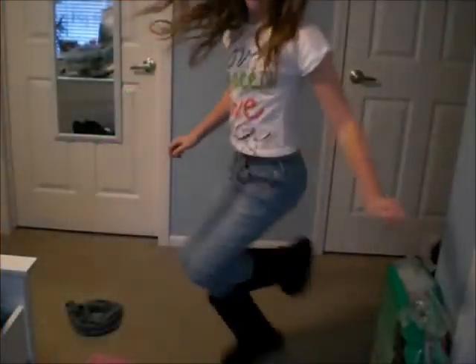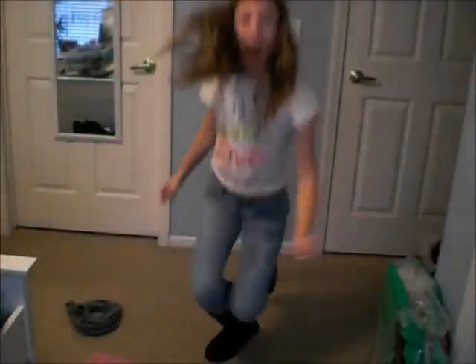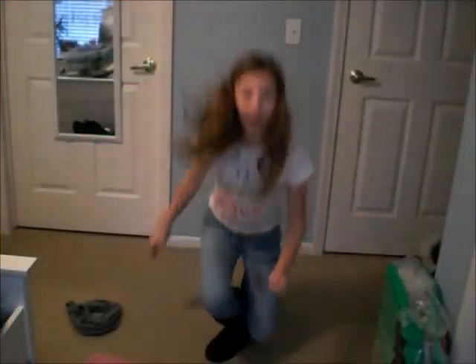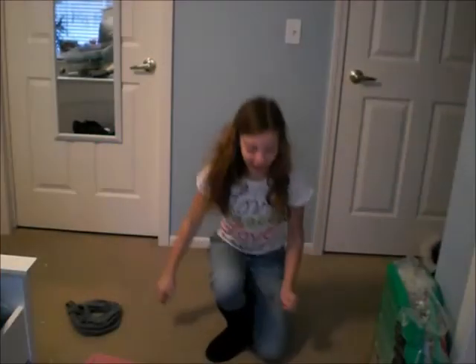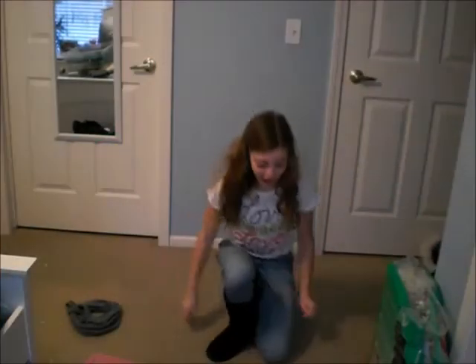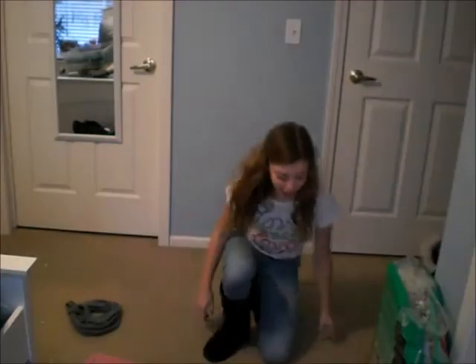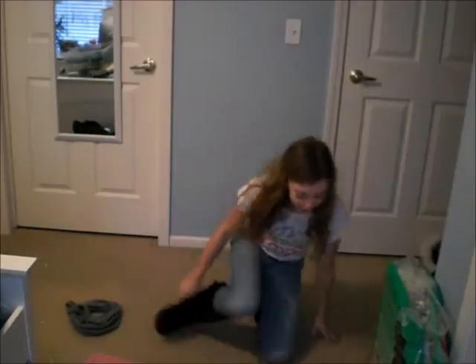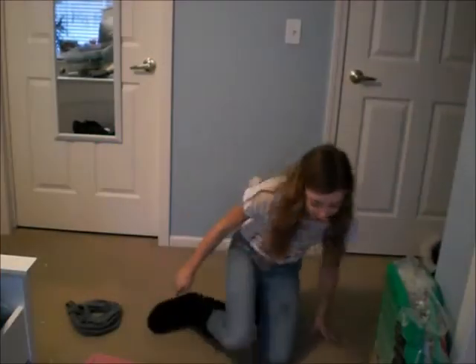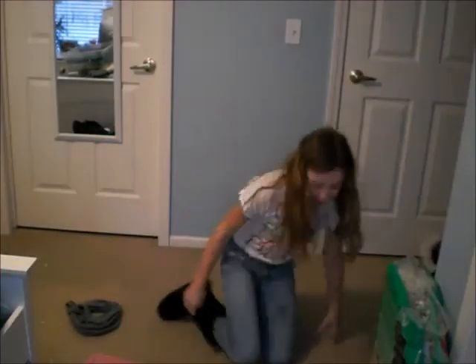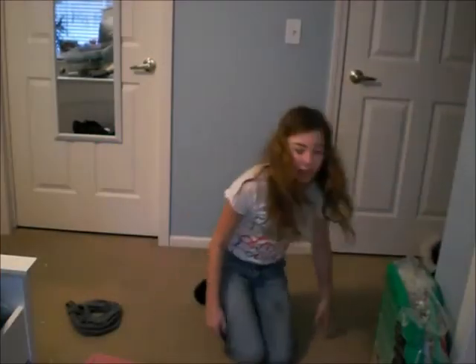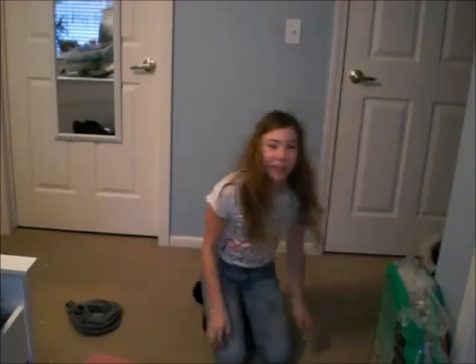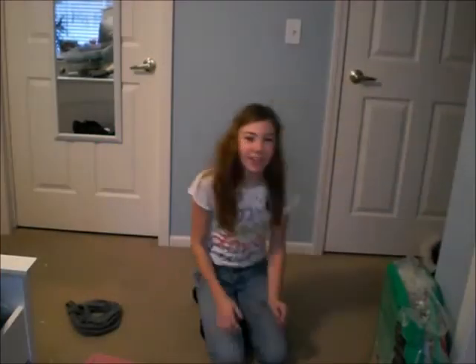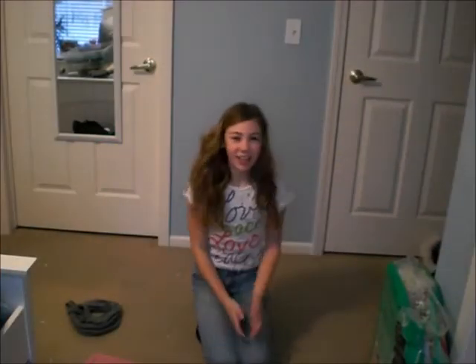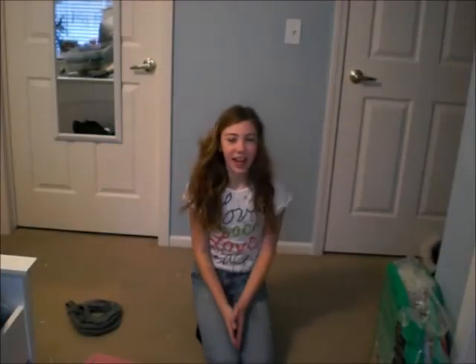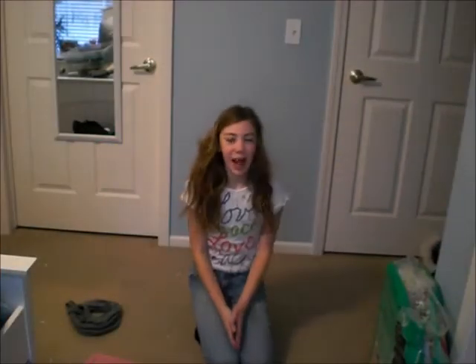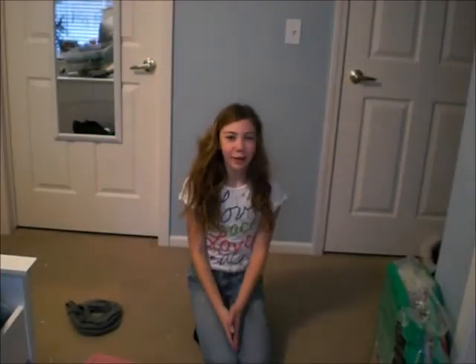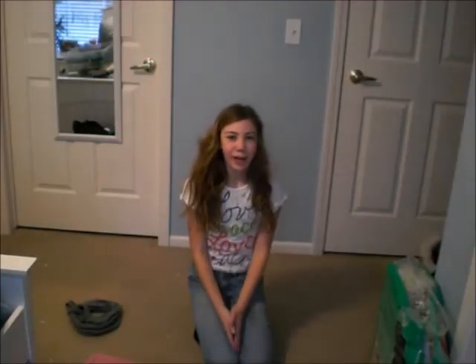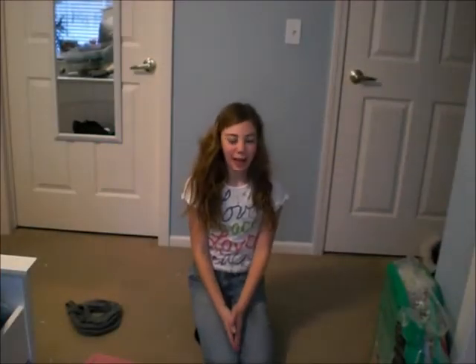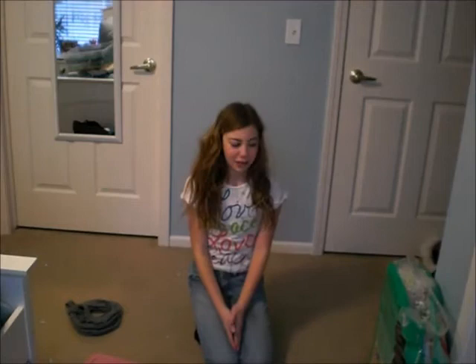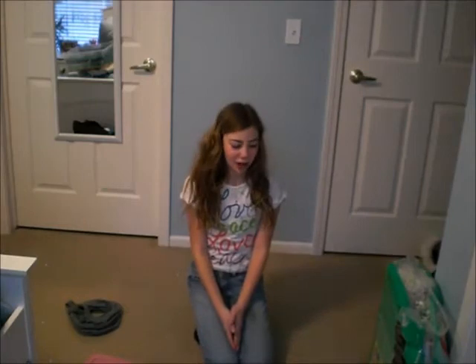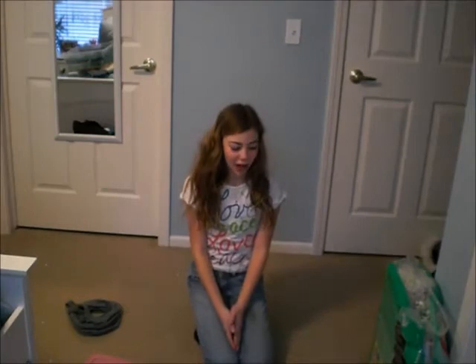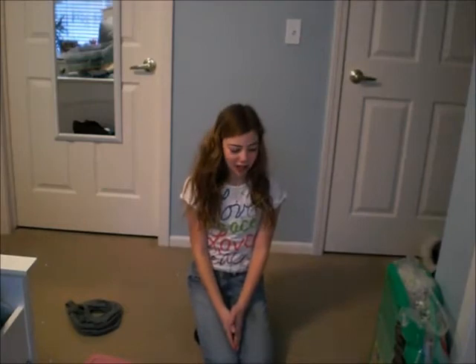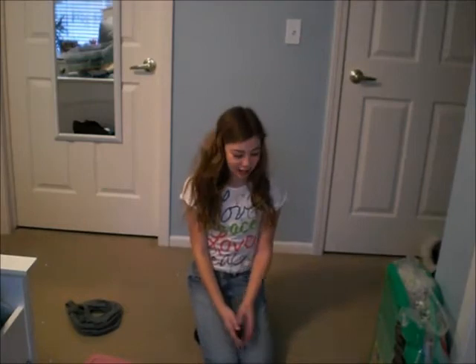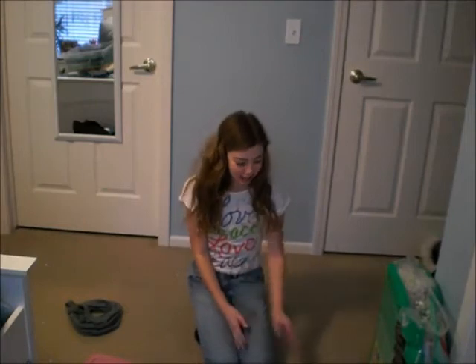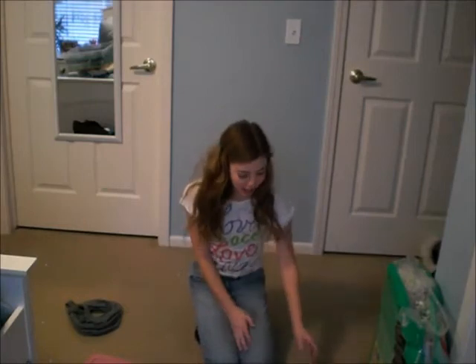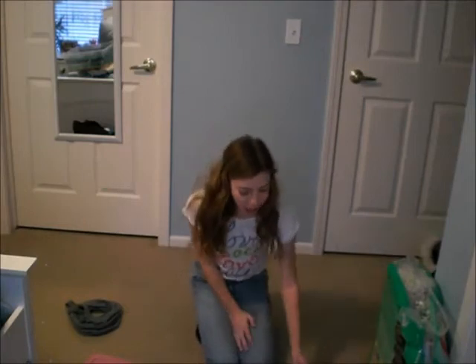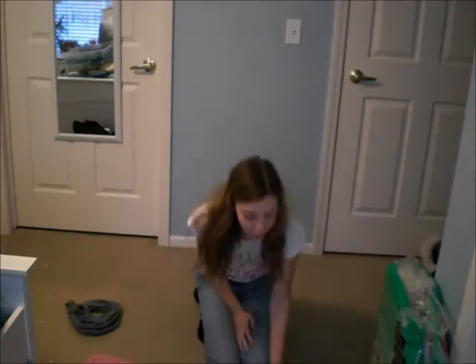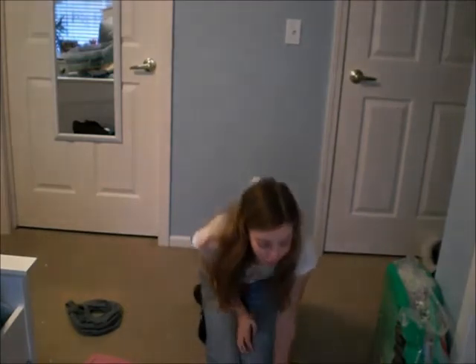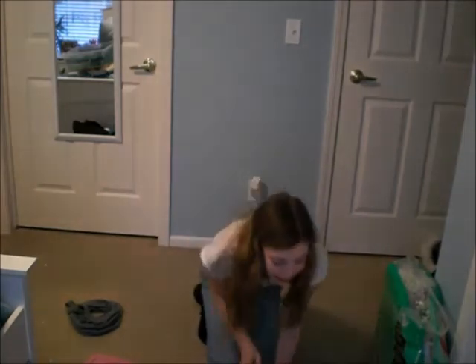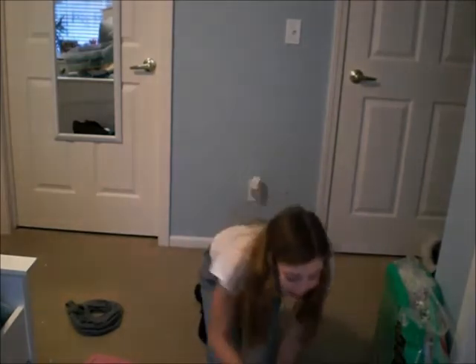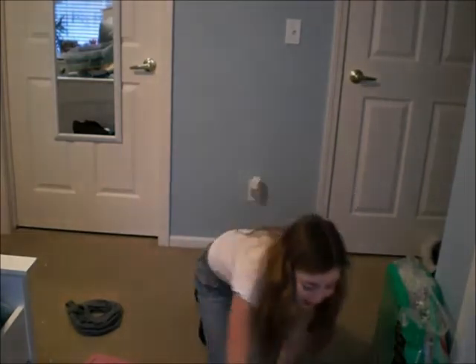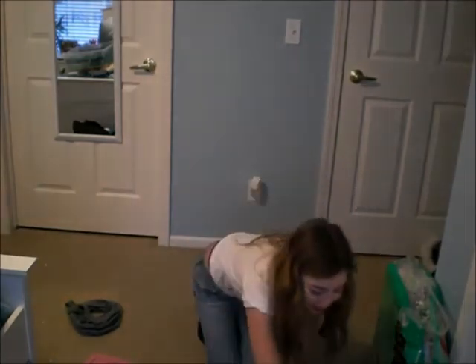Hi, I'm Maddie from The Hamster Lover and today I'll be doing a hamster haul. So let's get started.